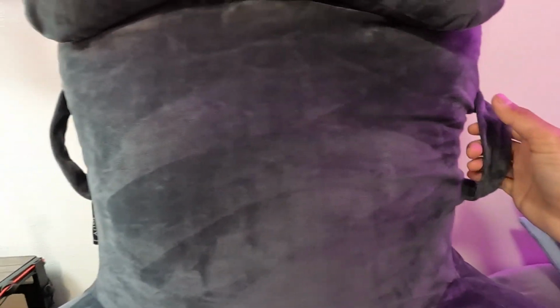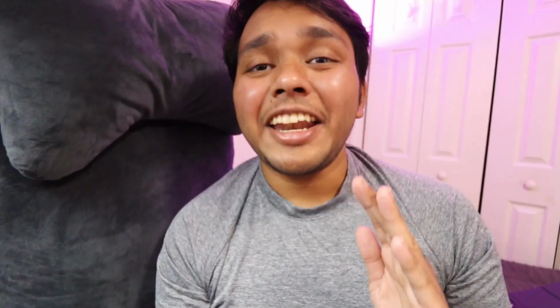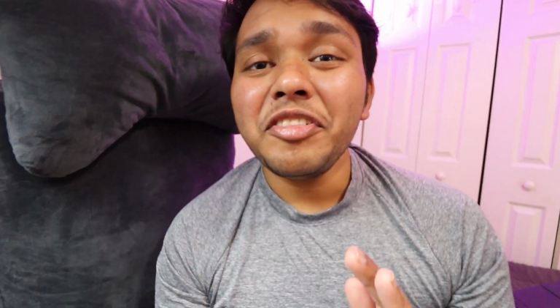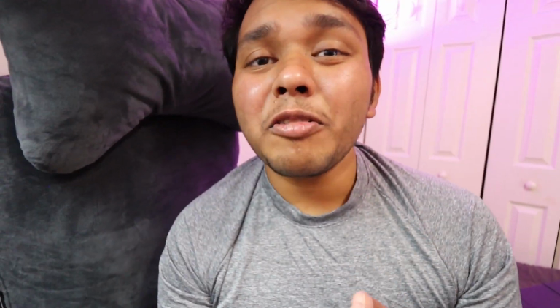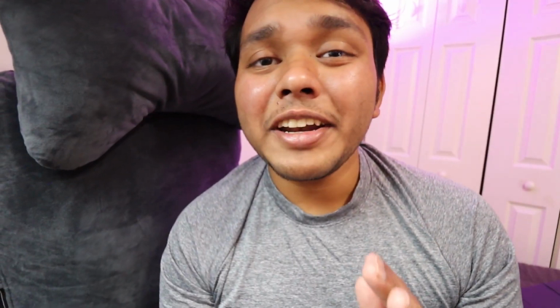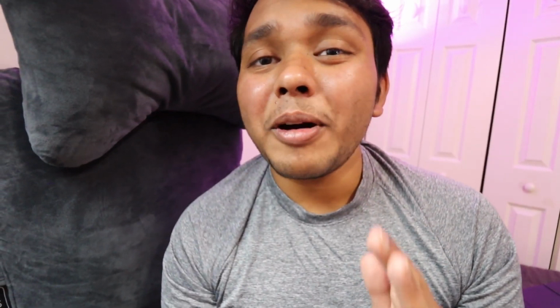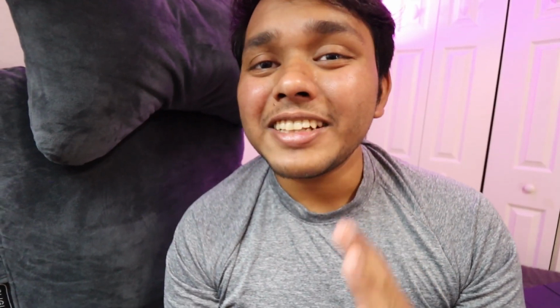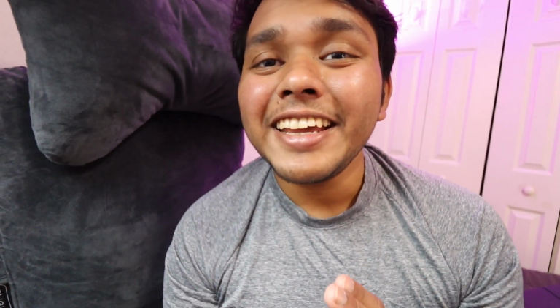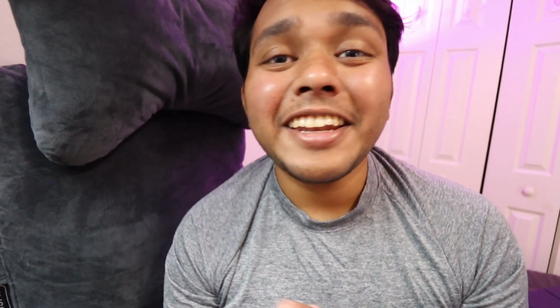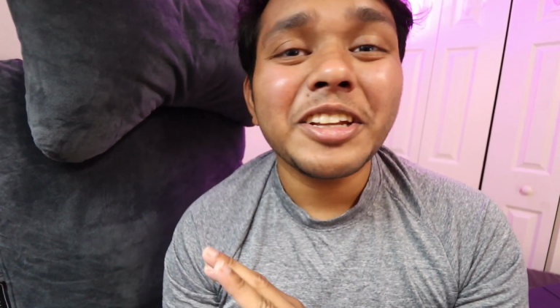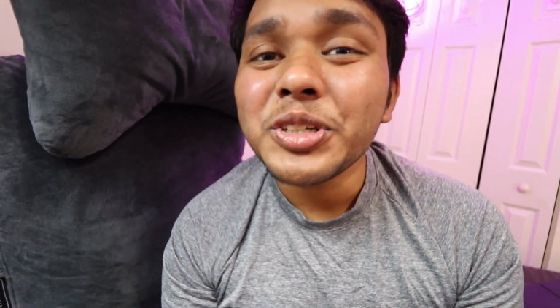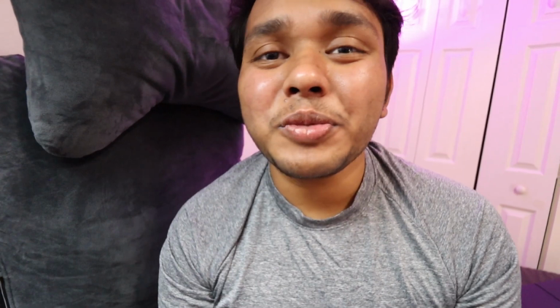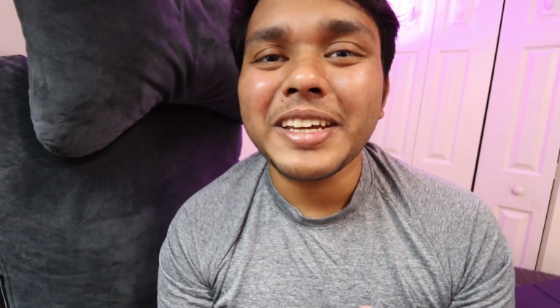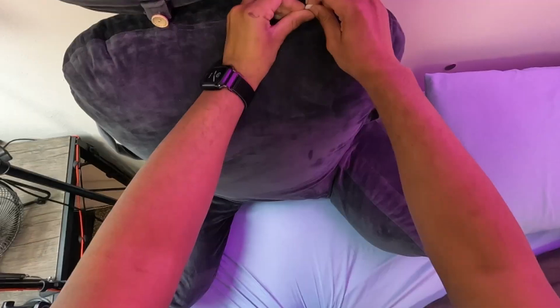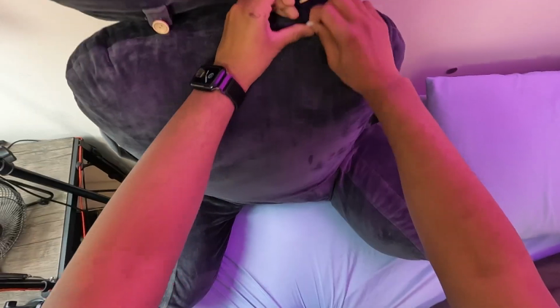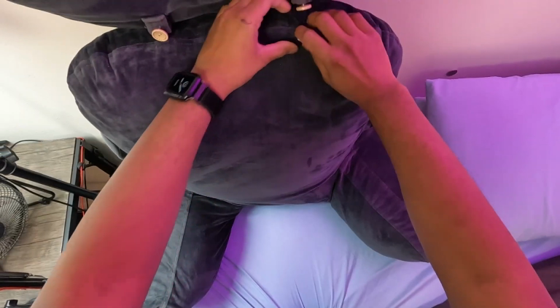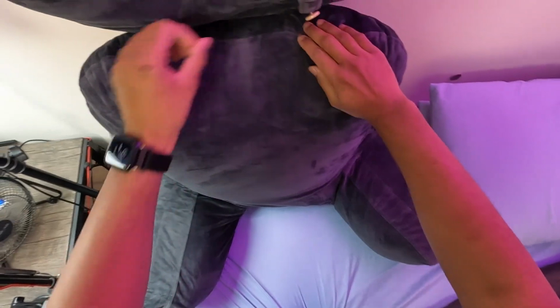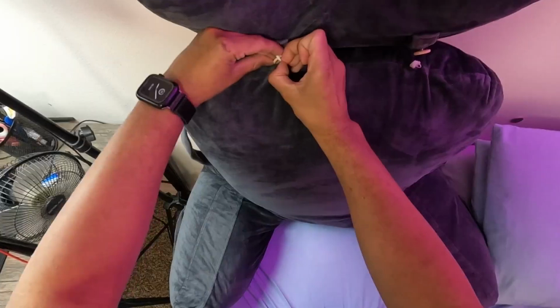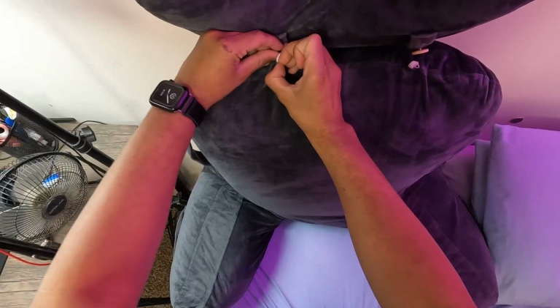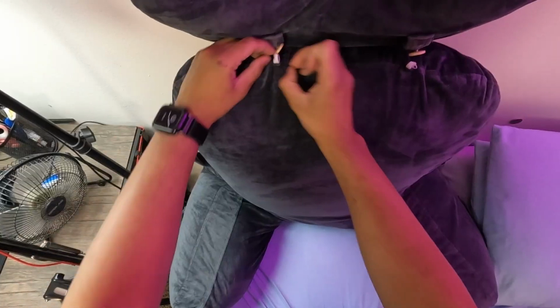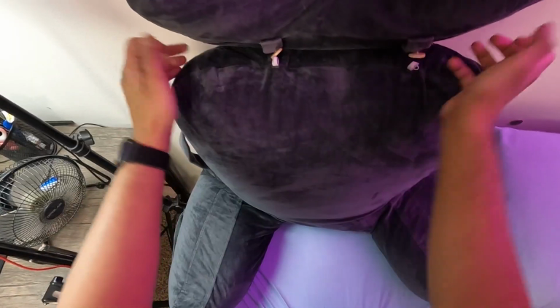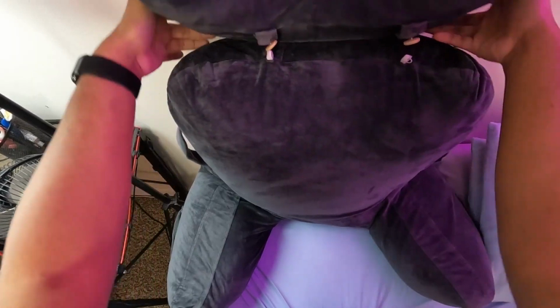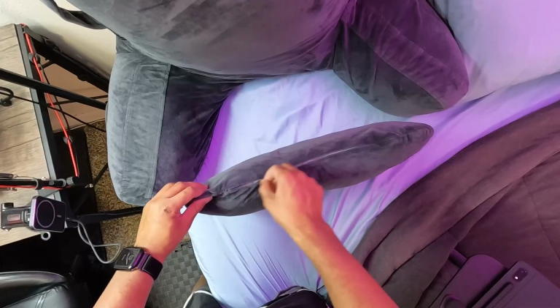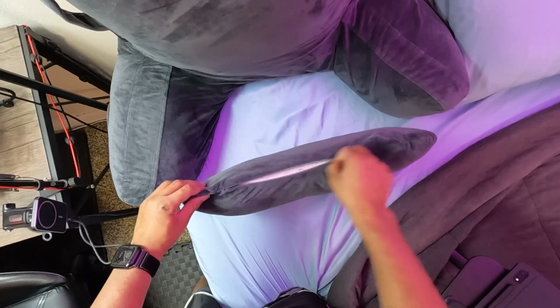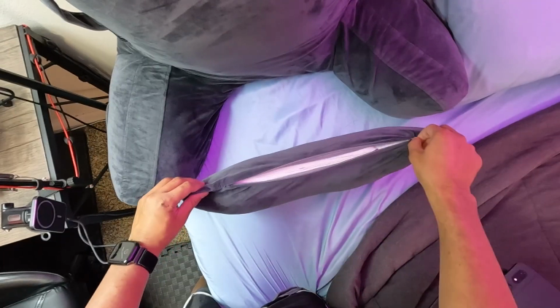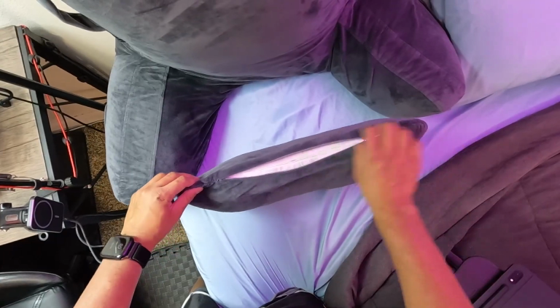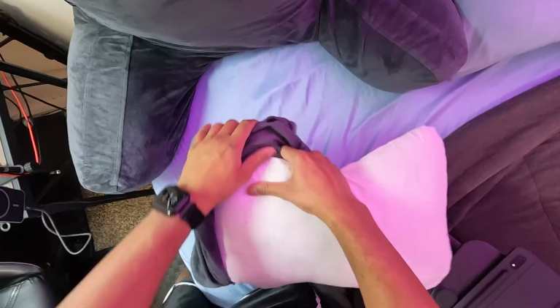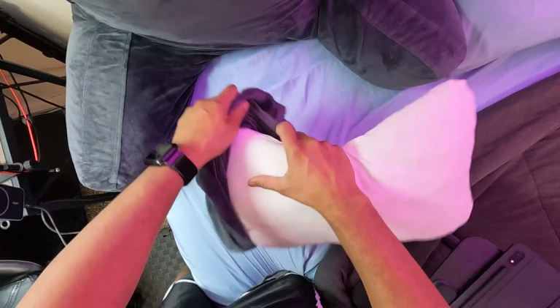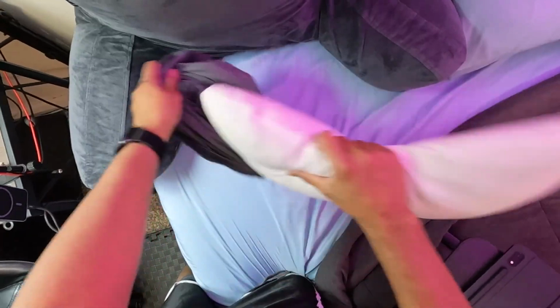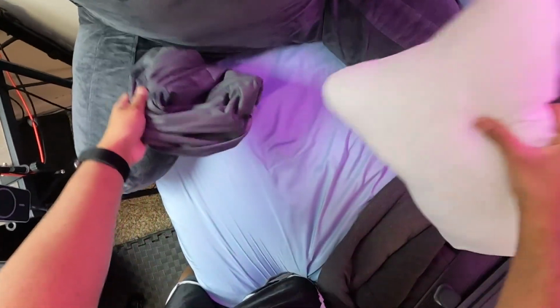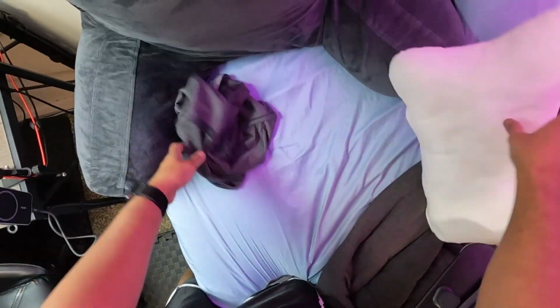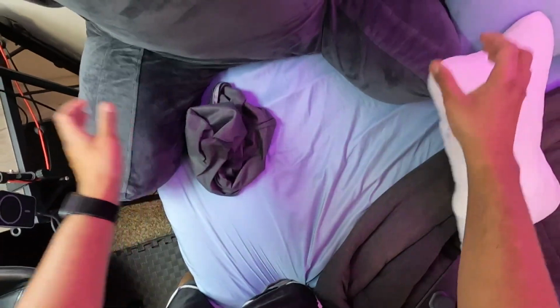And if you are worried about cleaning it, don't be. The cover can be easily unzipped and put in the washing machine for cleaning.